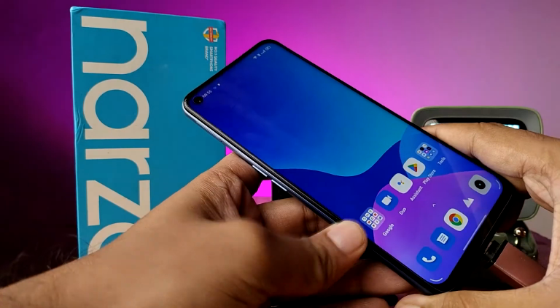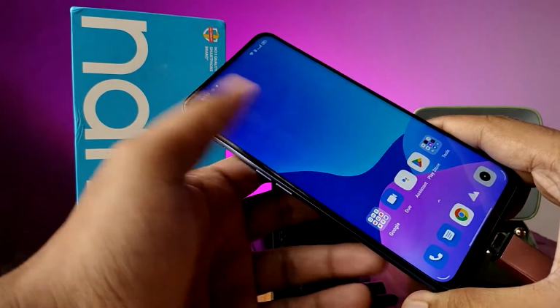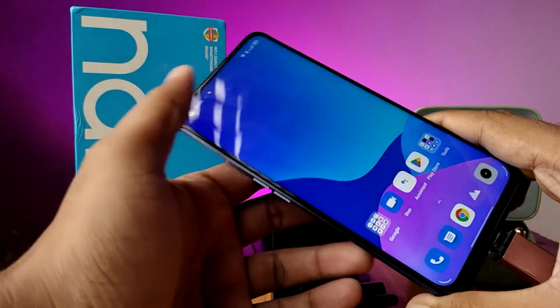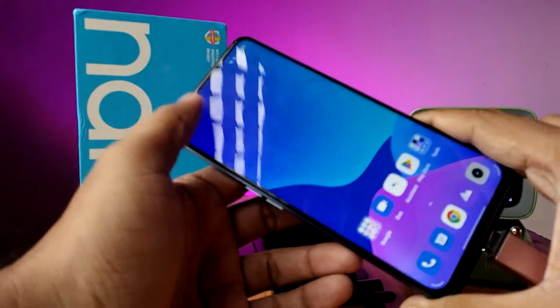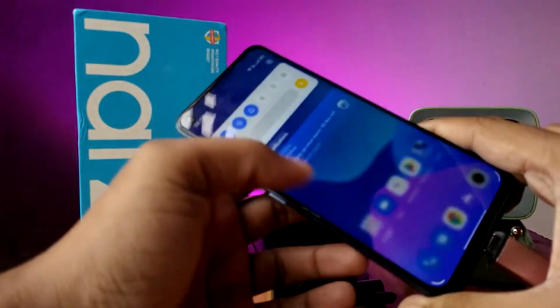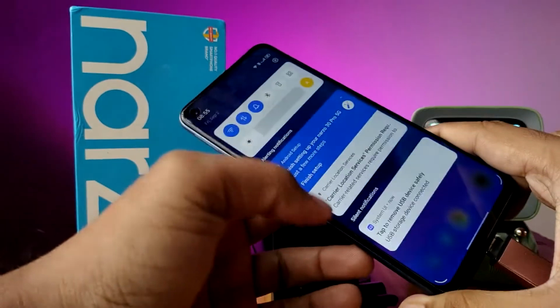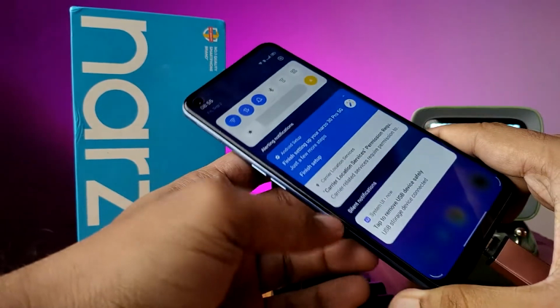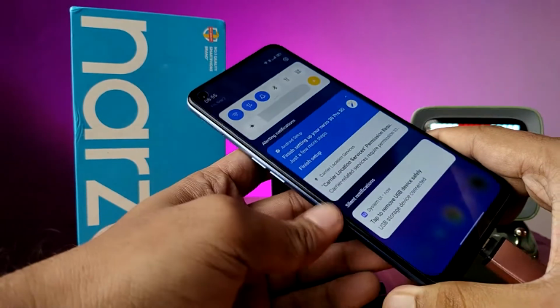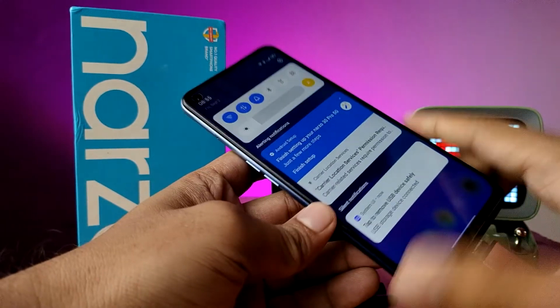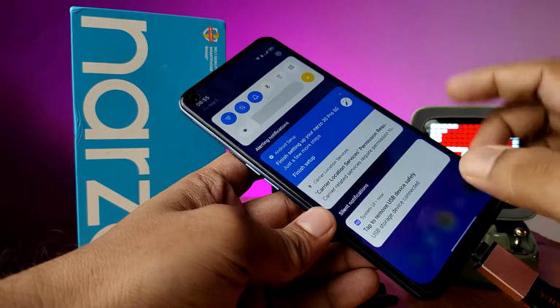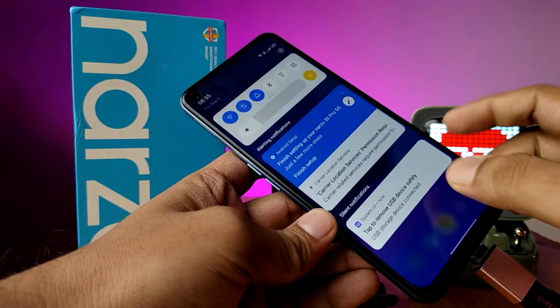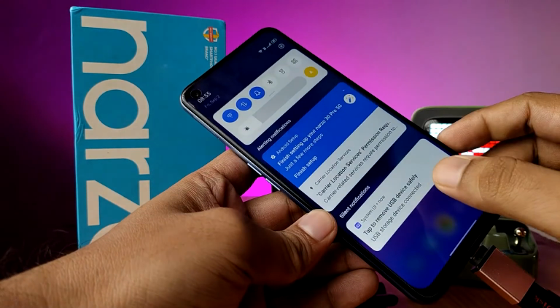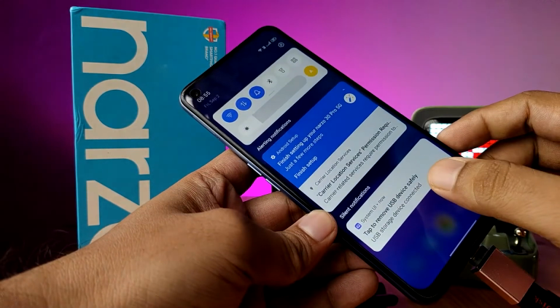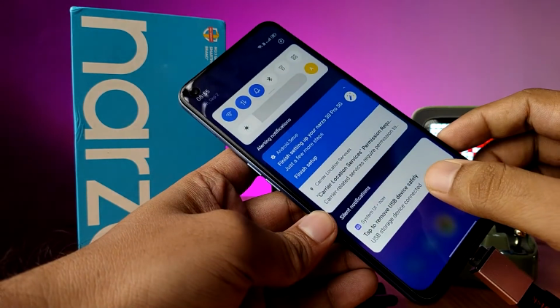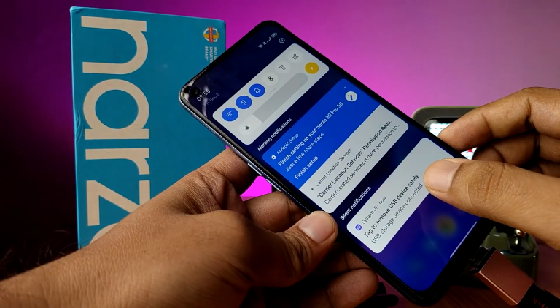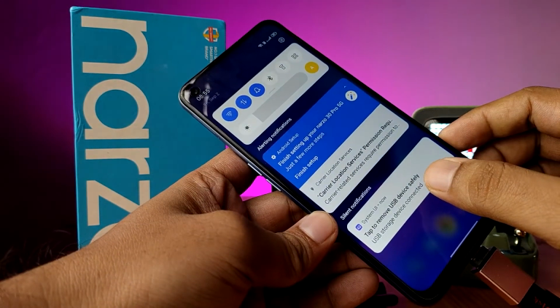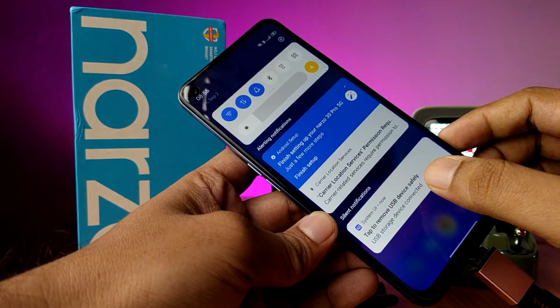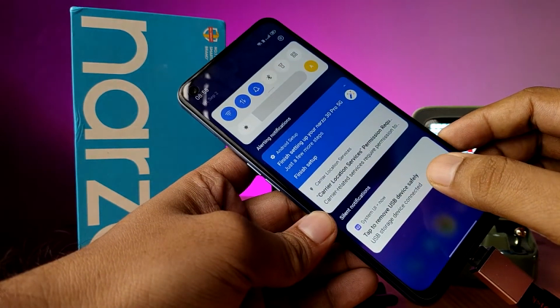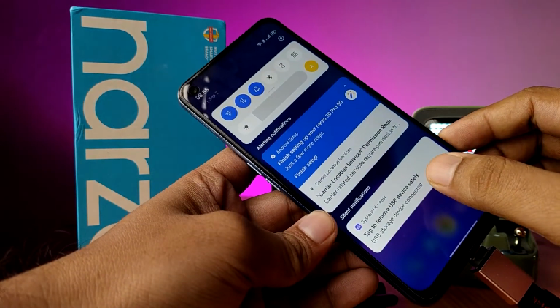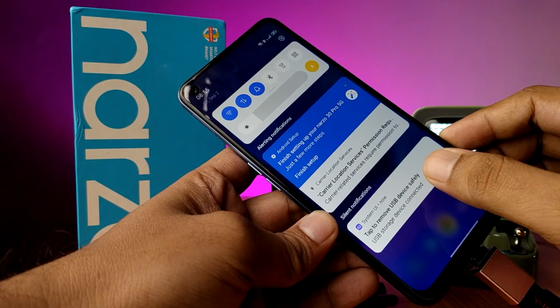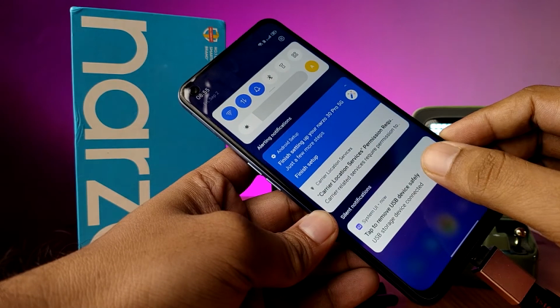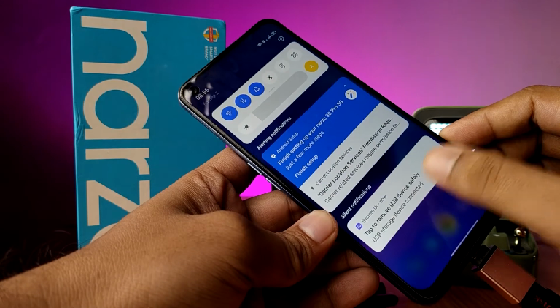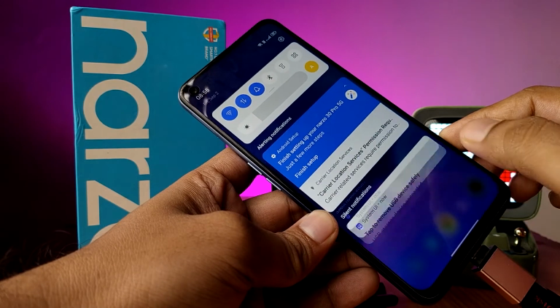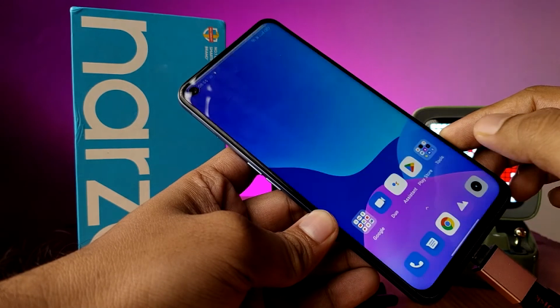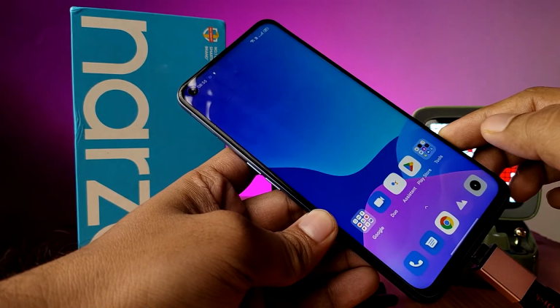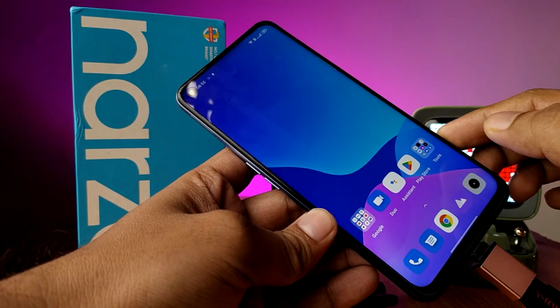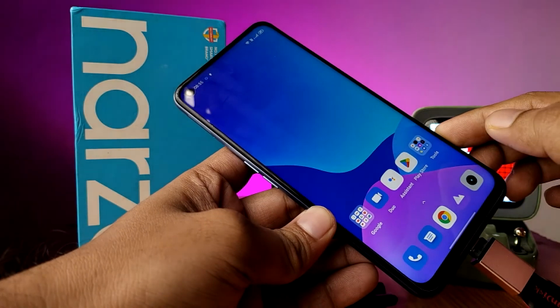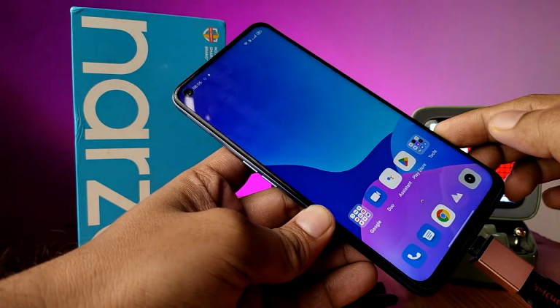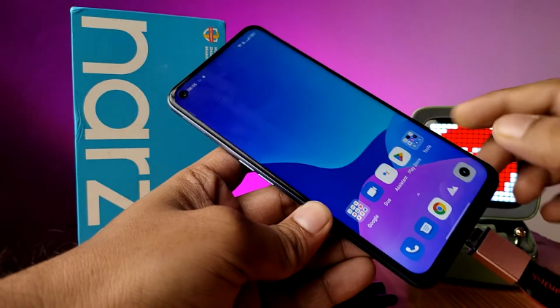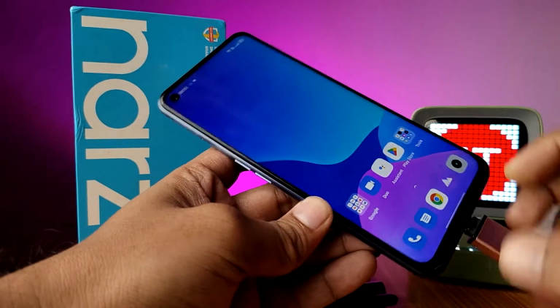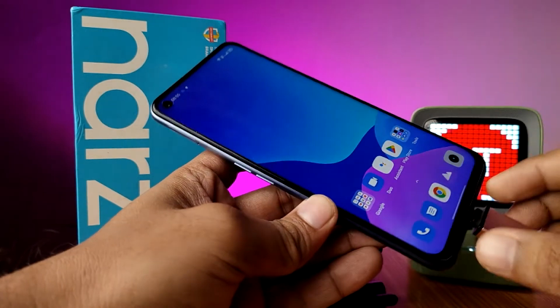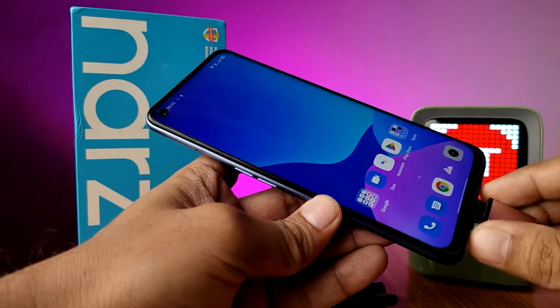After finishing your work, tap to remove the USB device safely before physically removing your device.